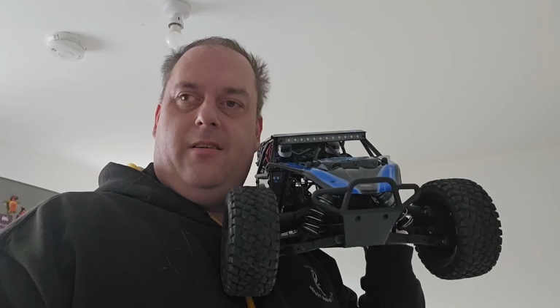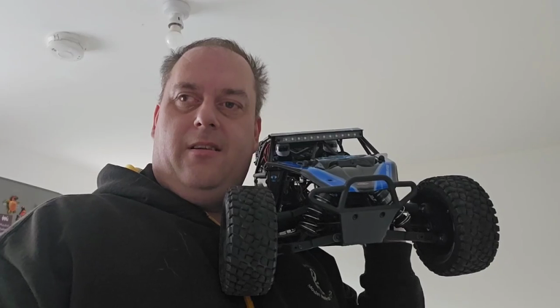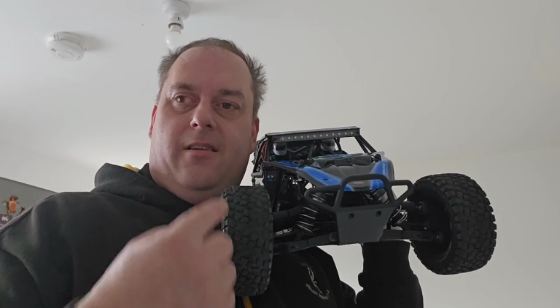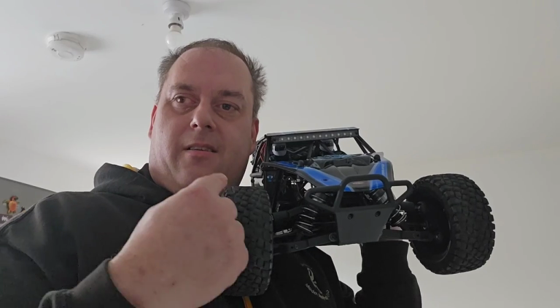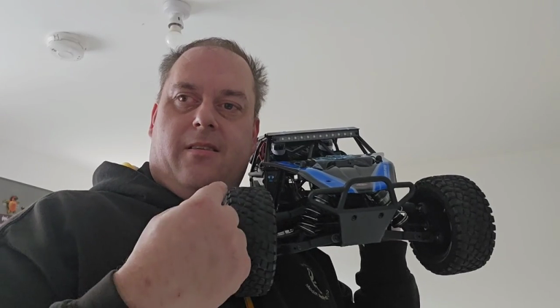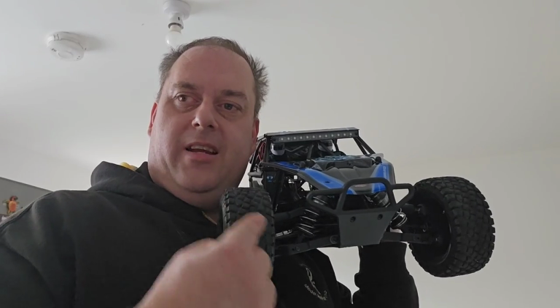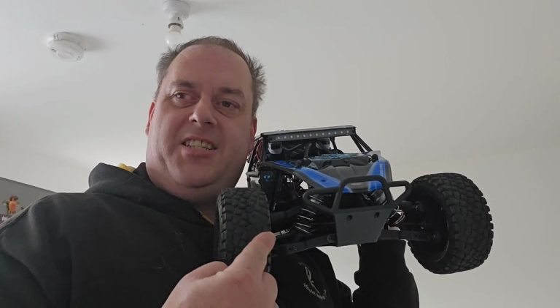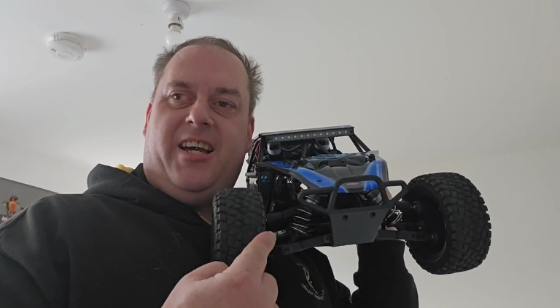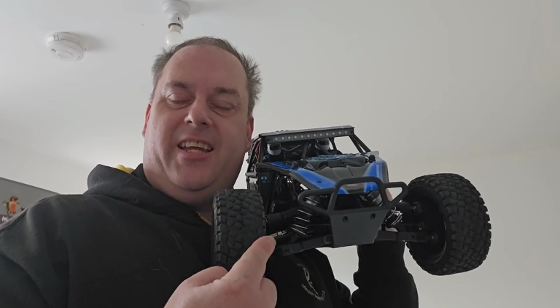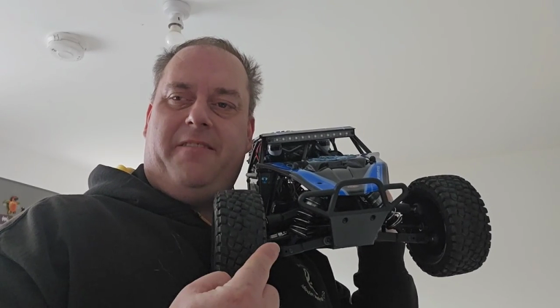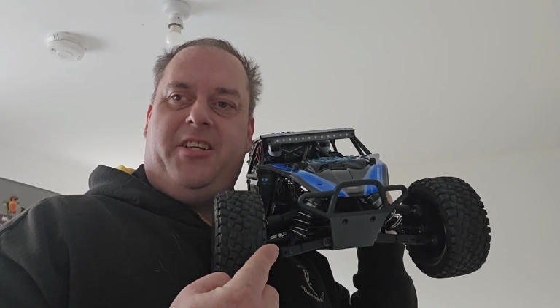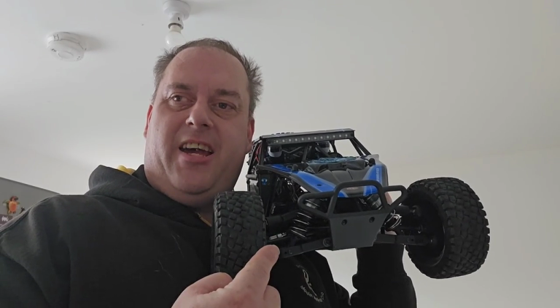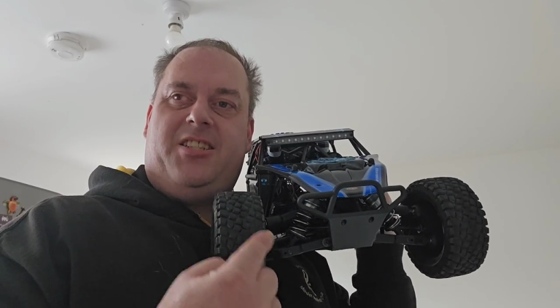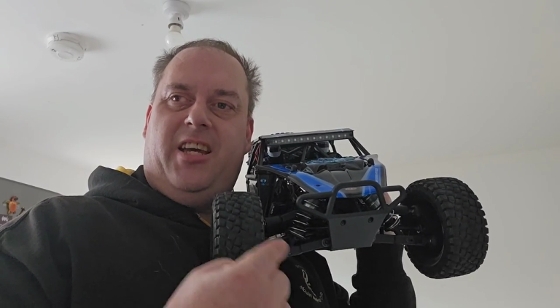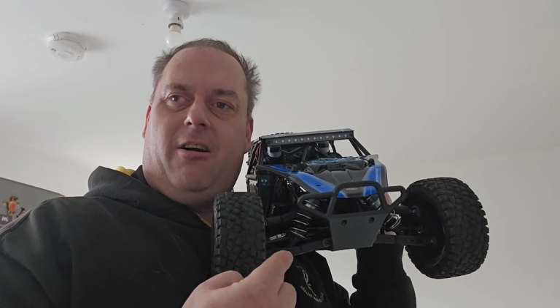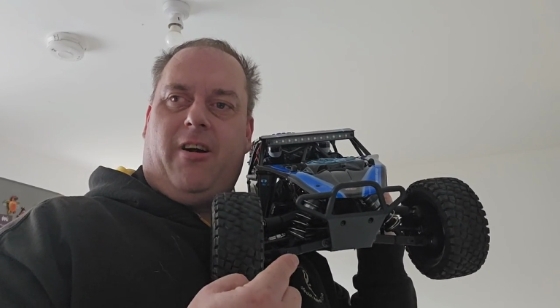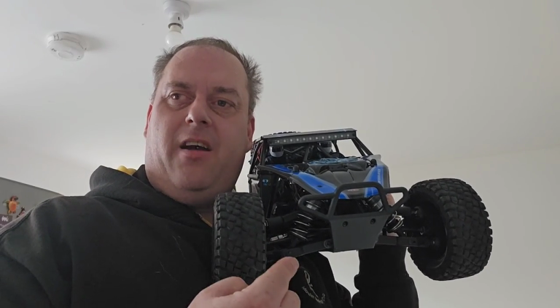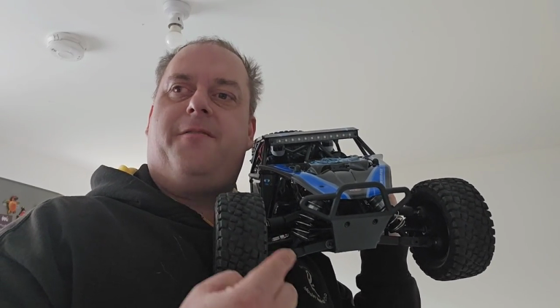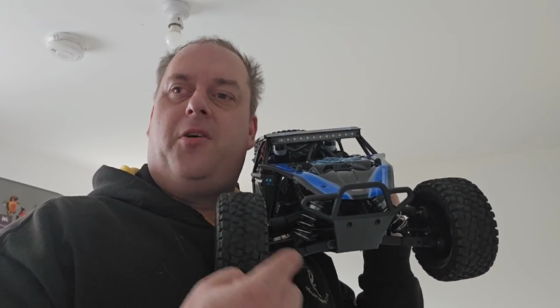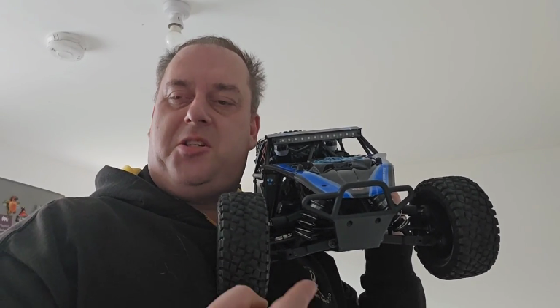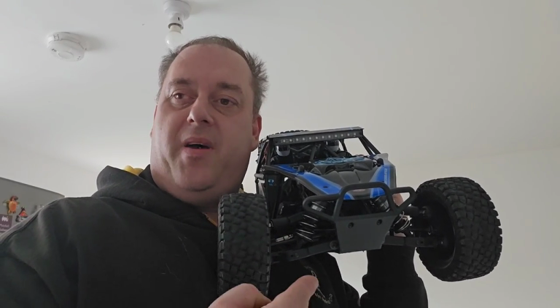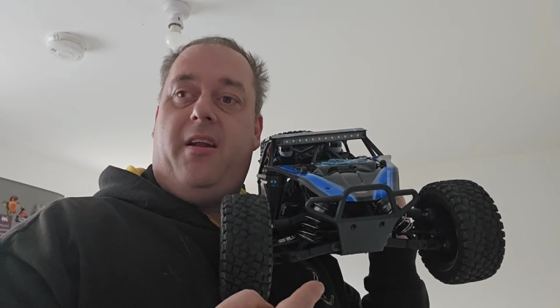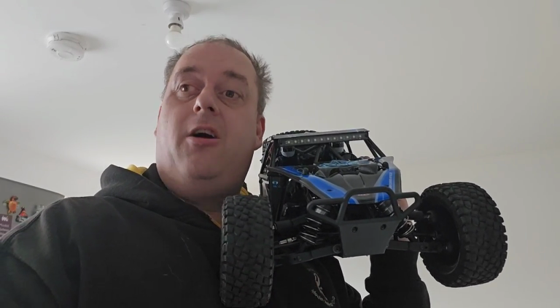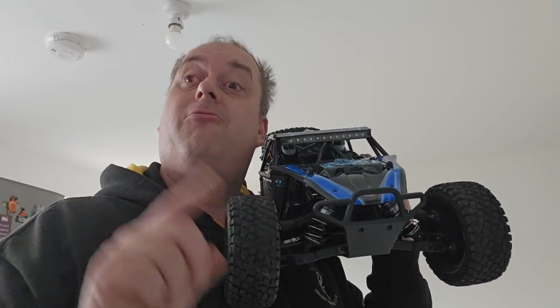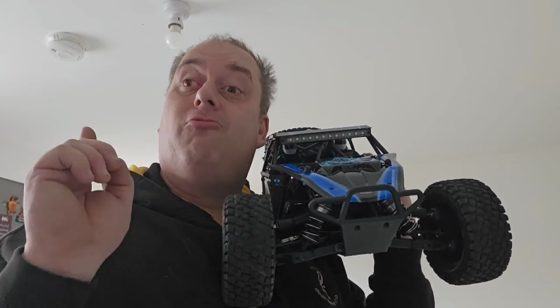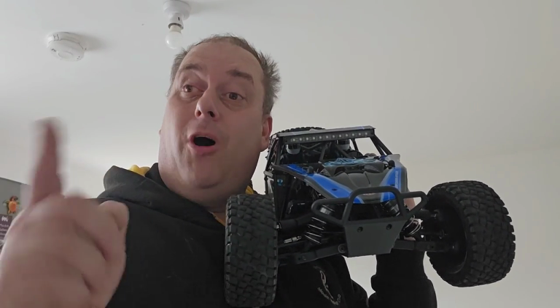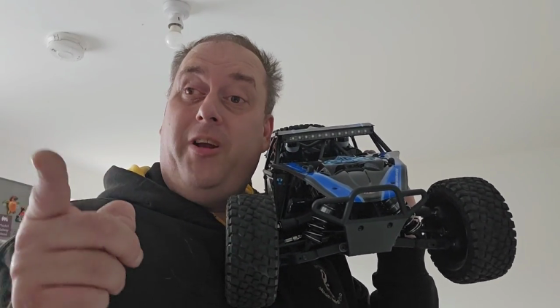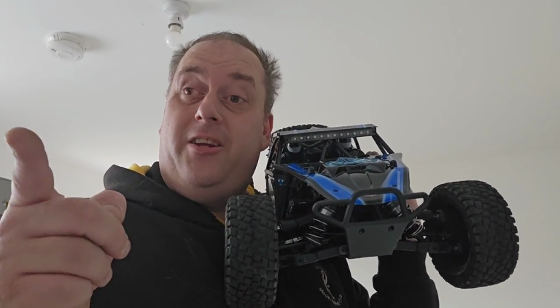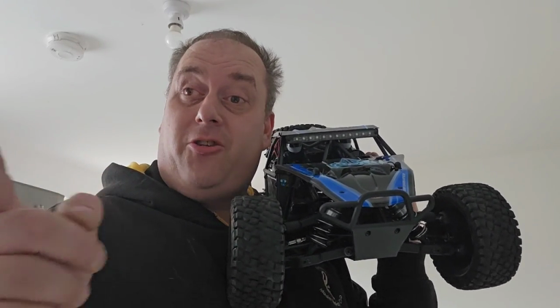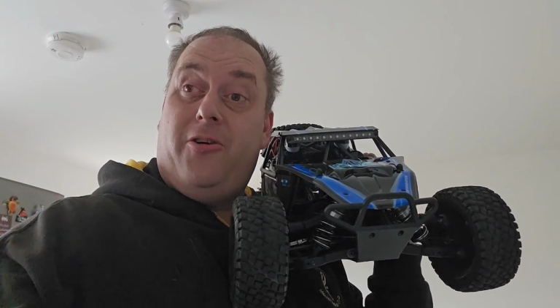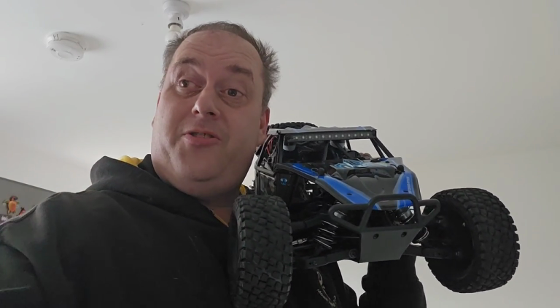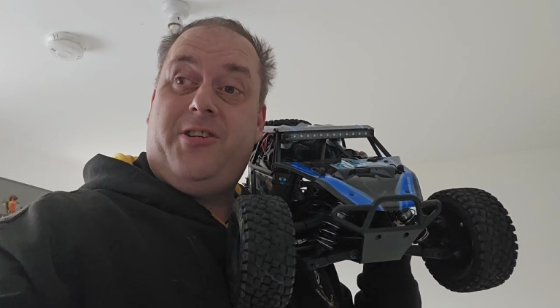Let's take the FTX DR8 for a spin — roll the intros!